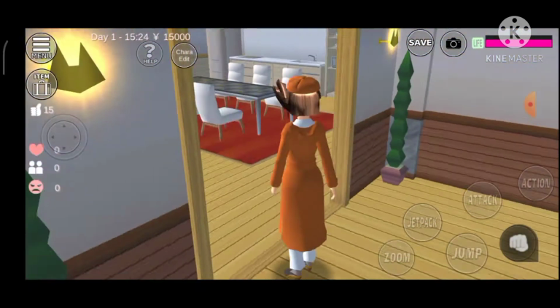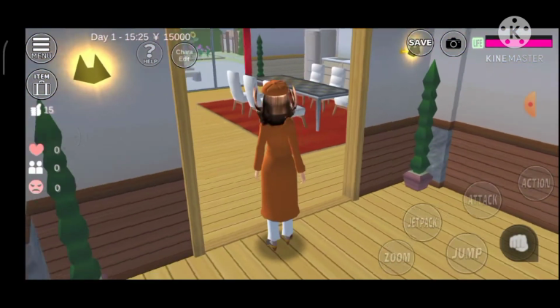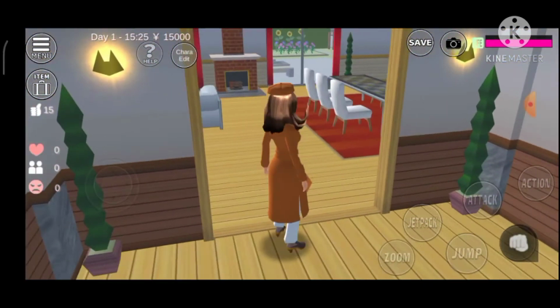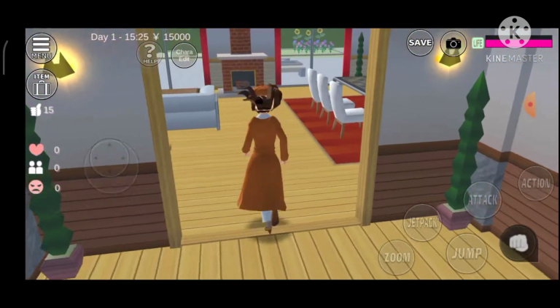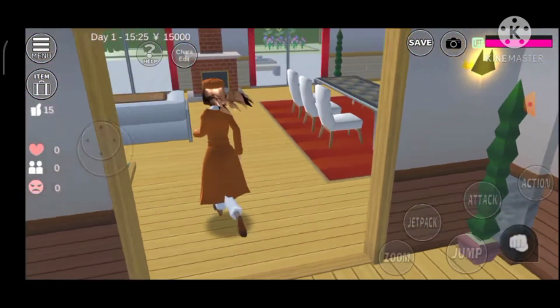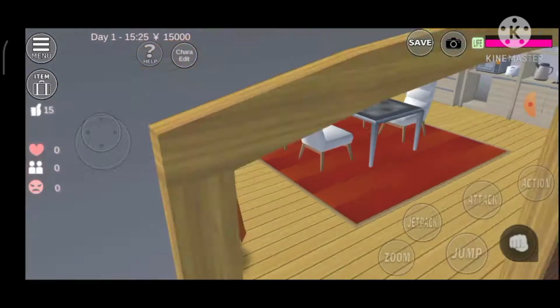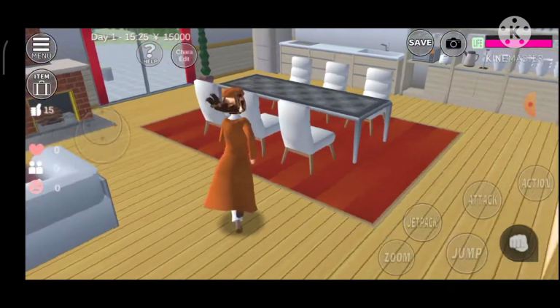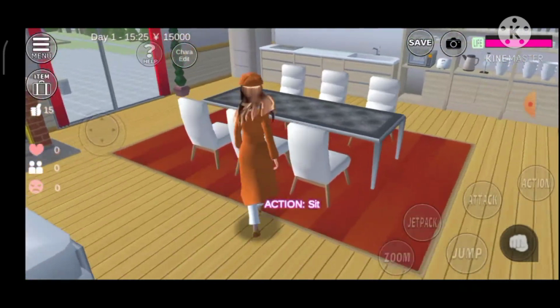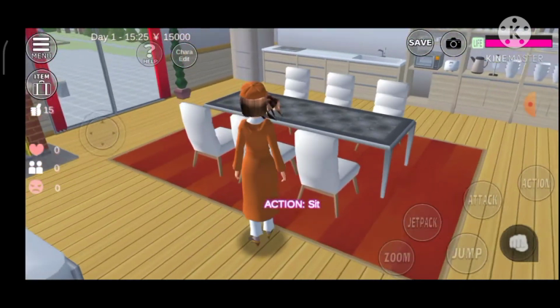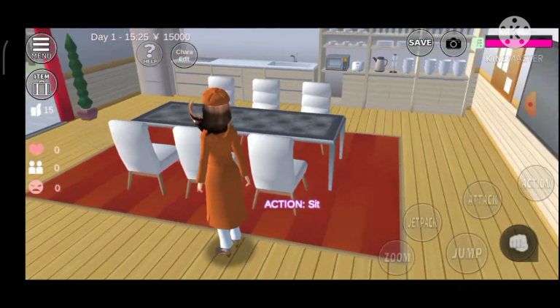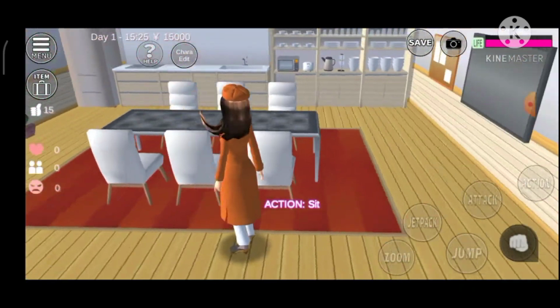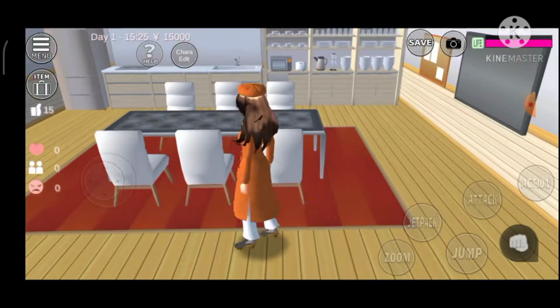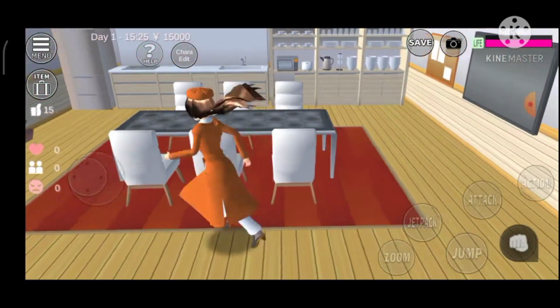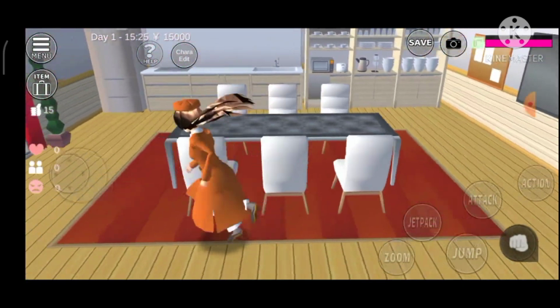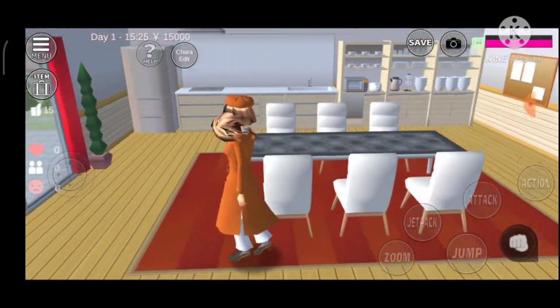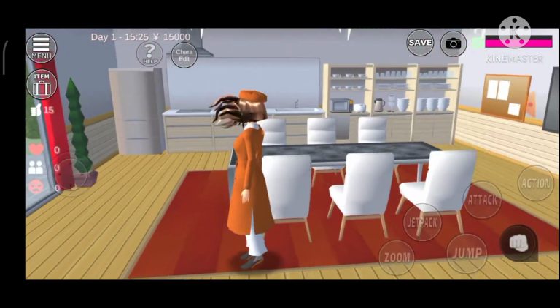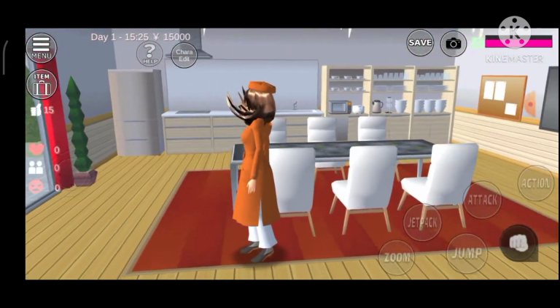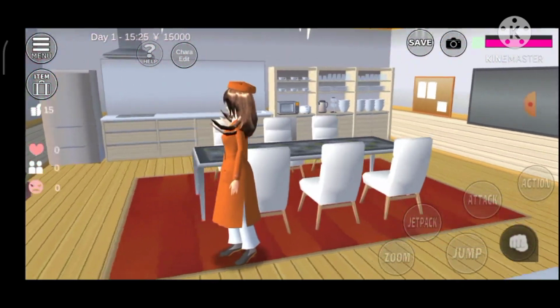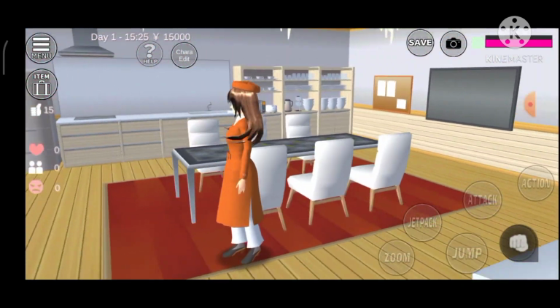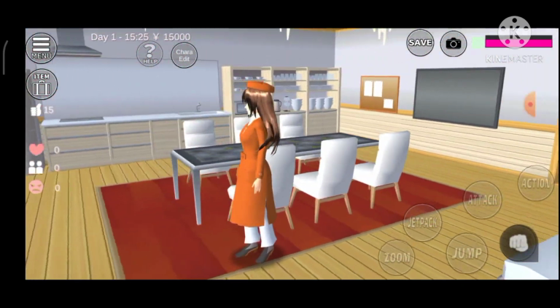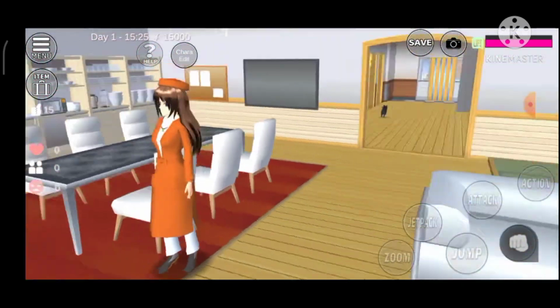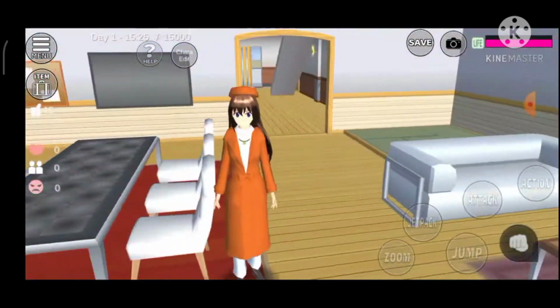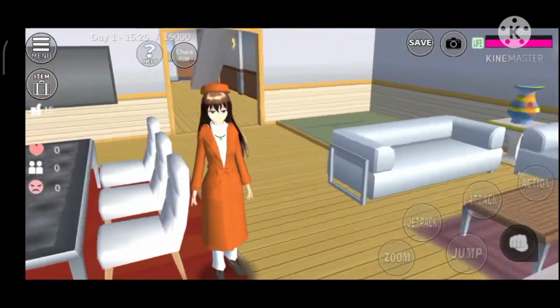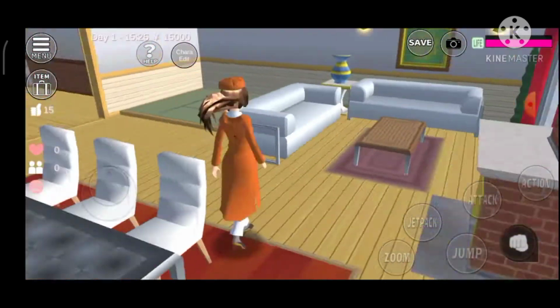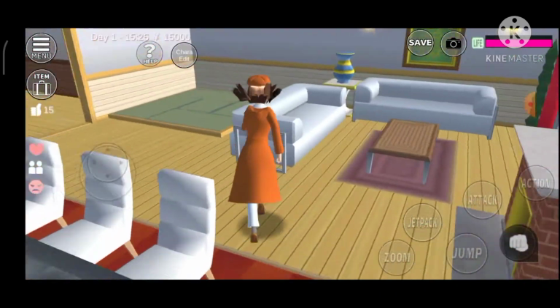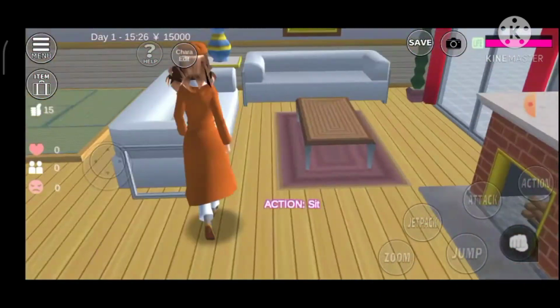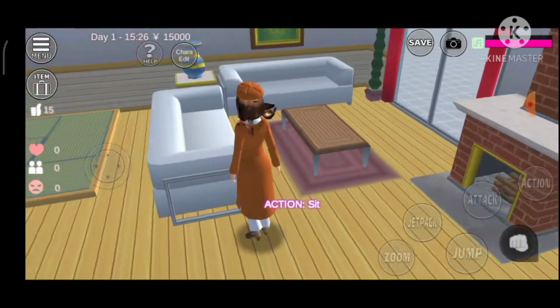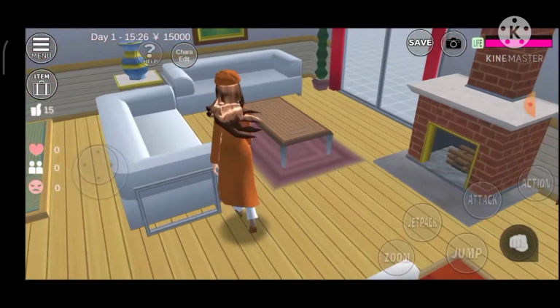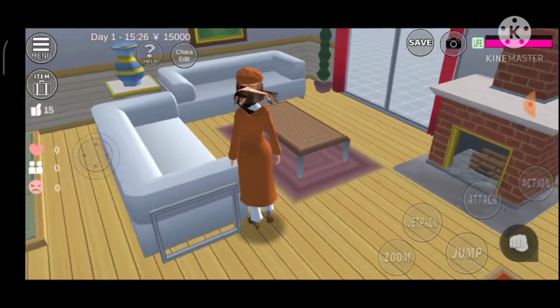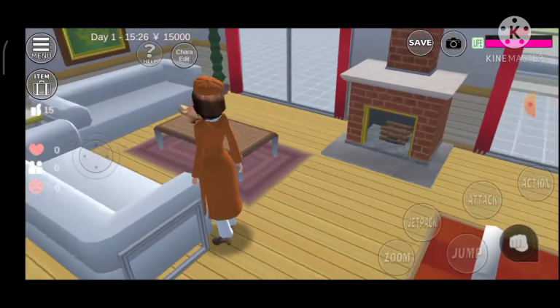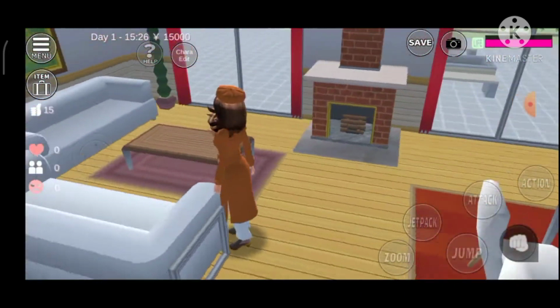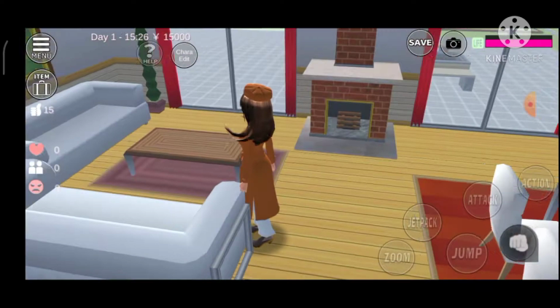Right here is the dining table, the kitchen, and the living room.